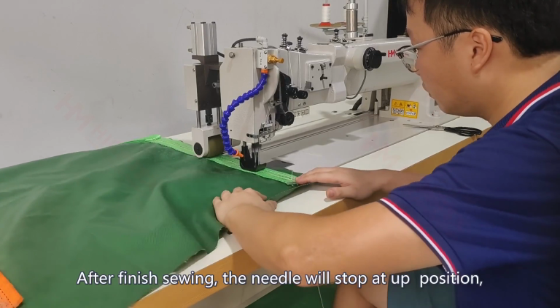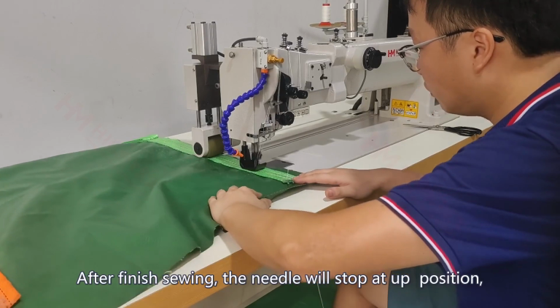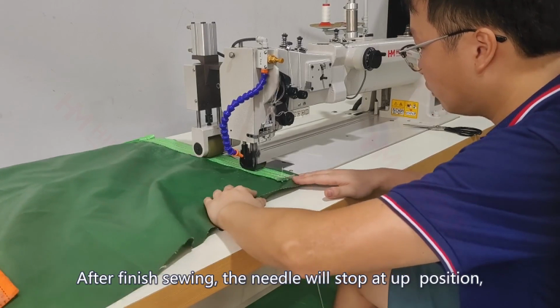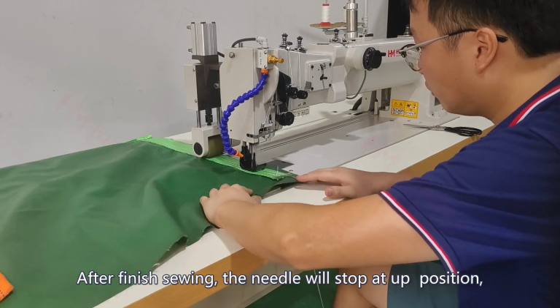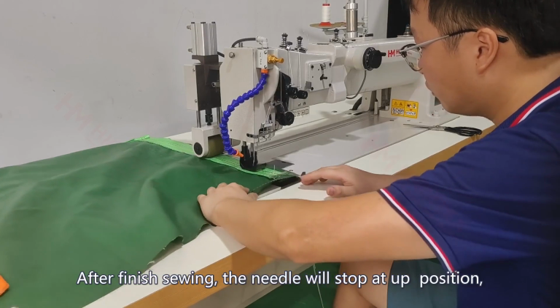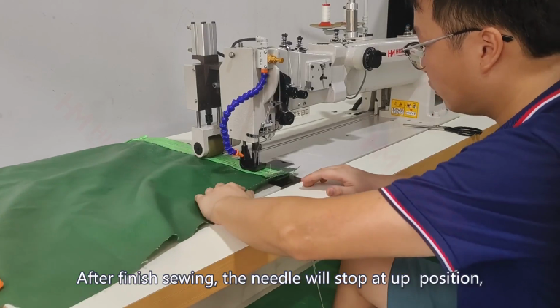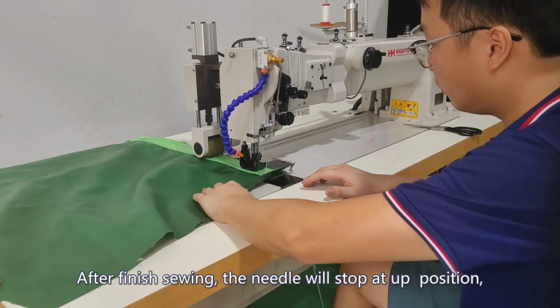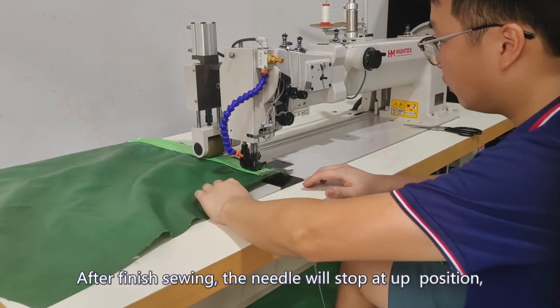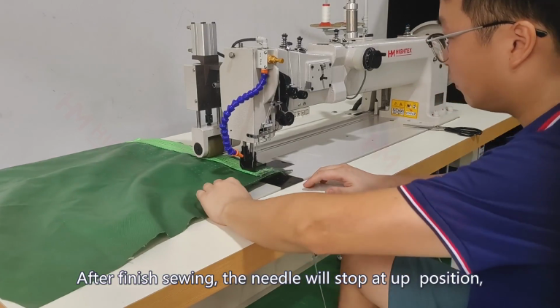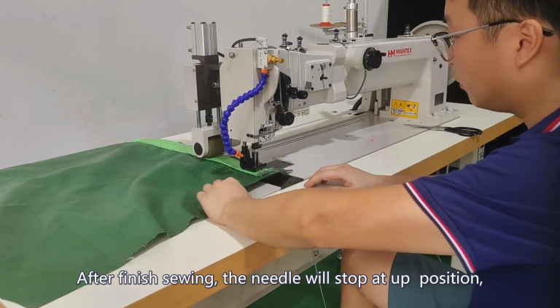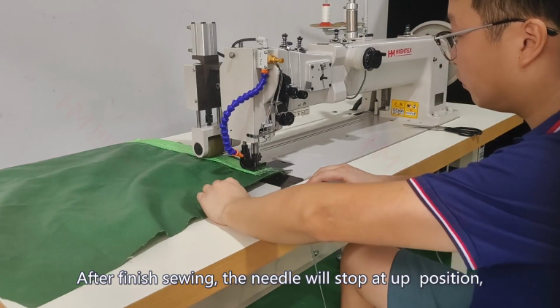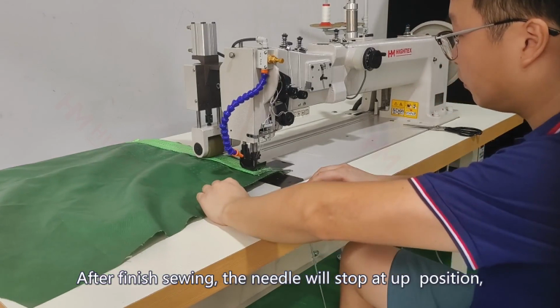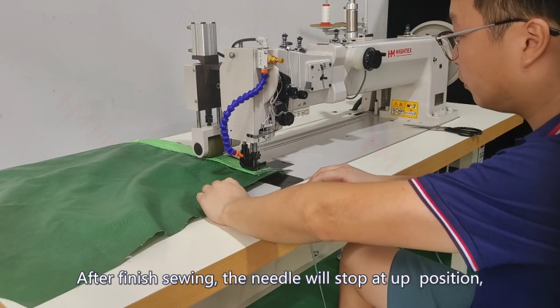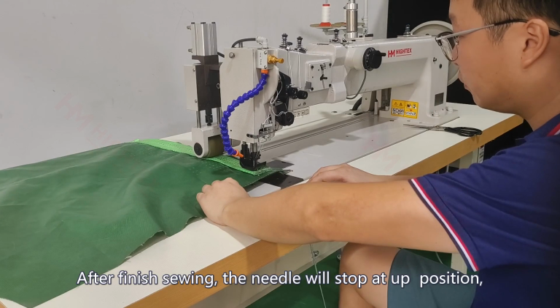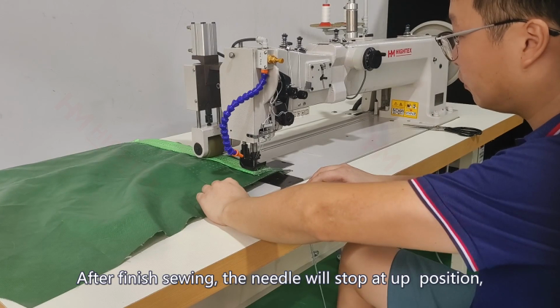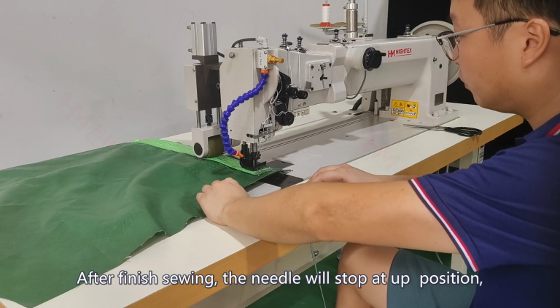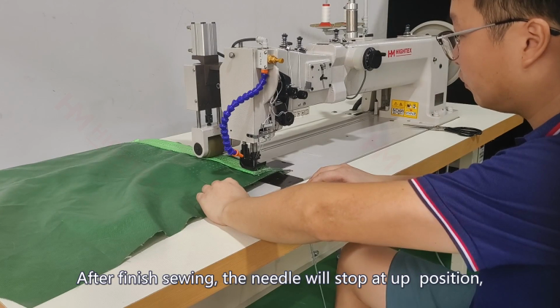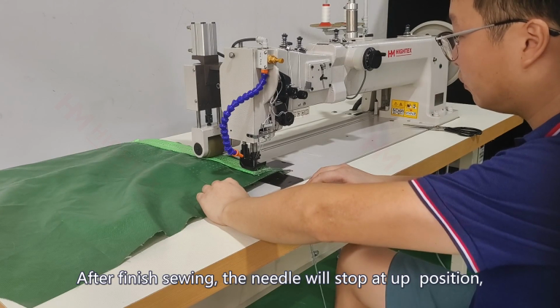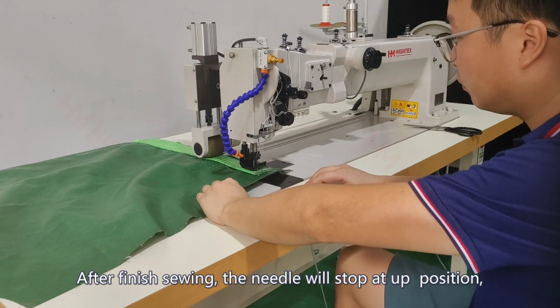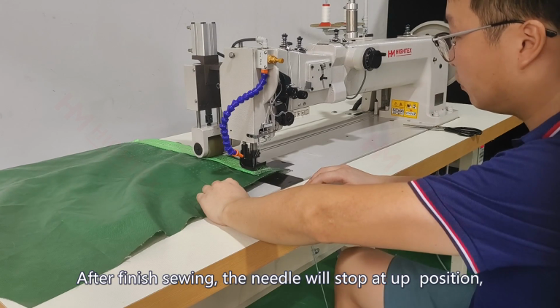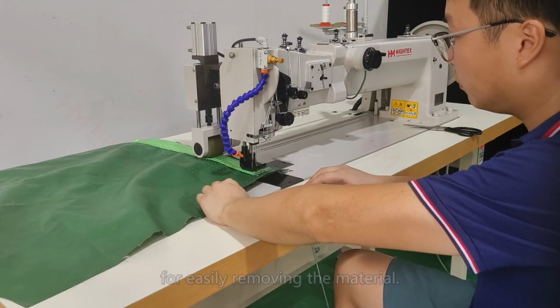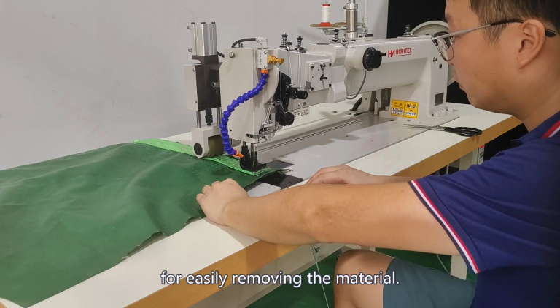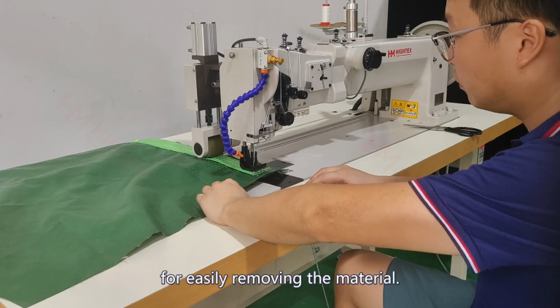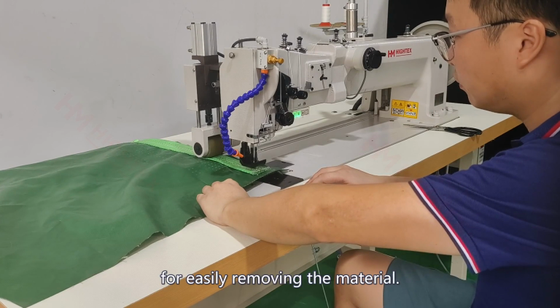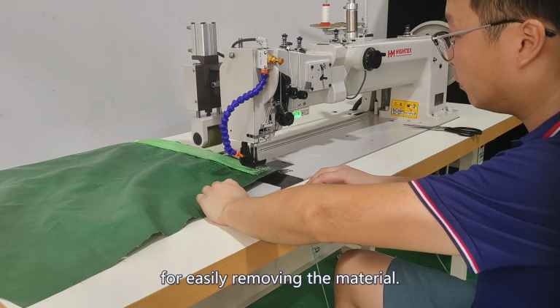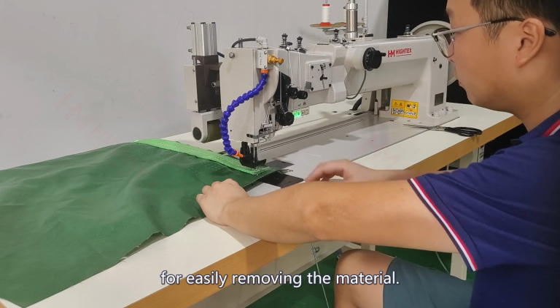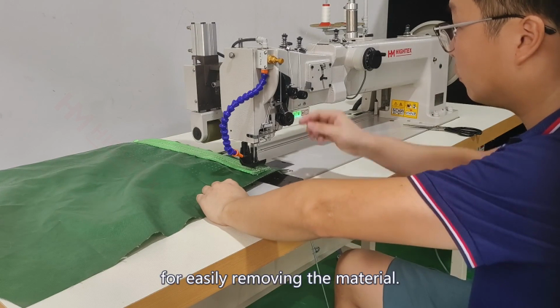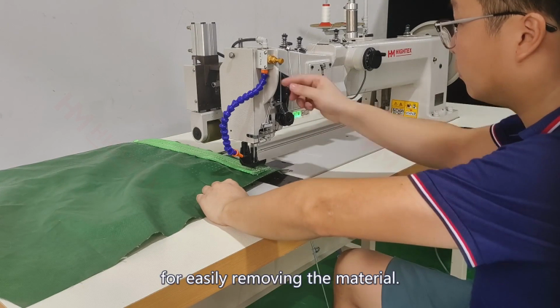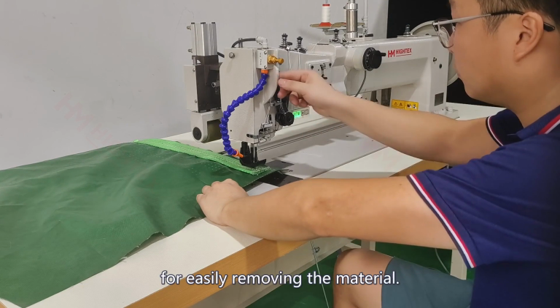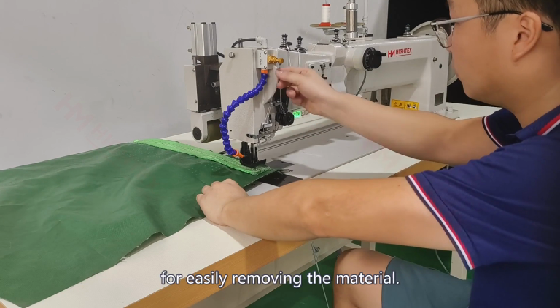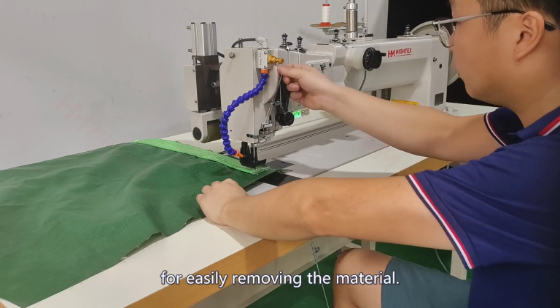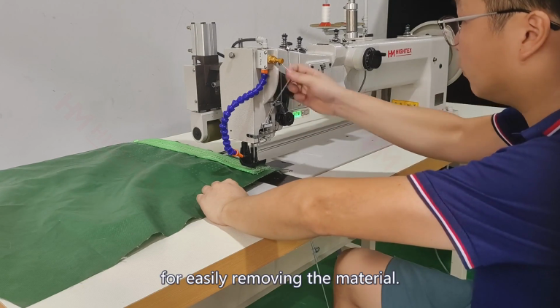After finished sewing, the needle will stop at up position for easily removing the material.